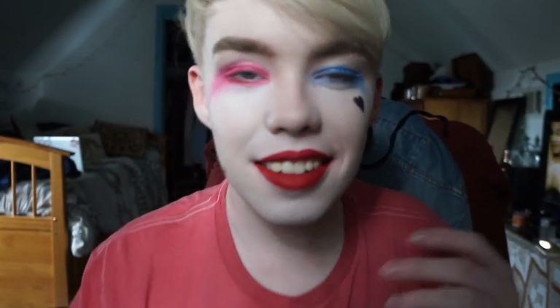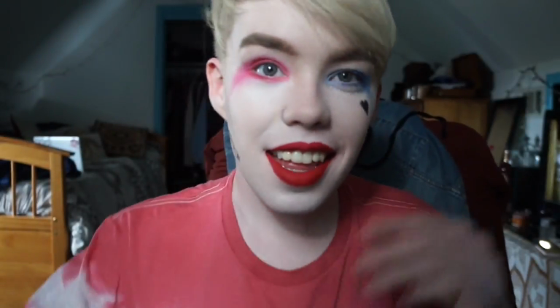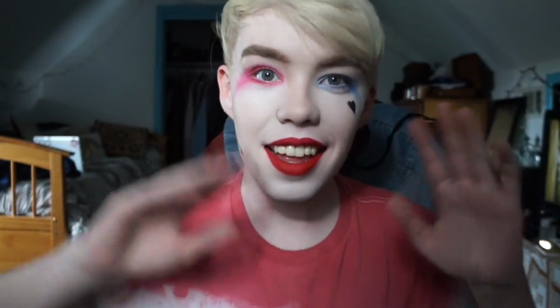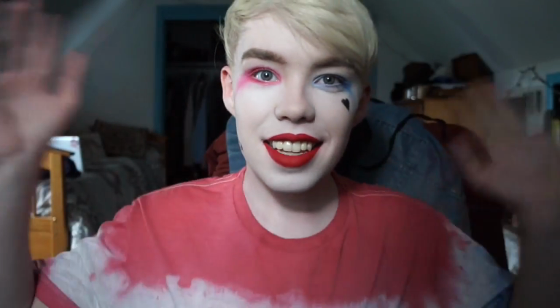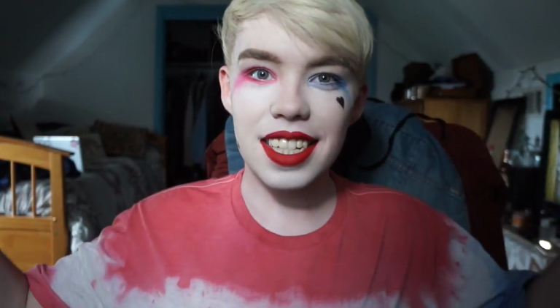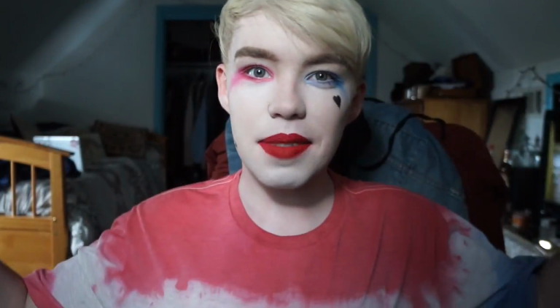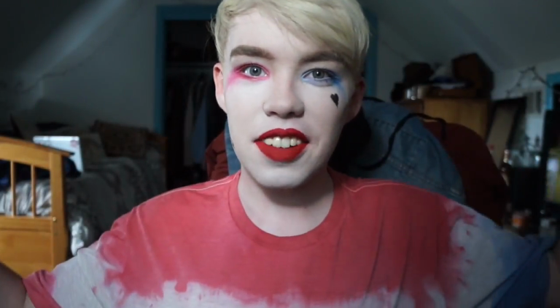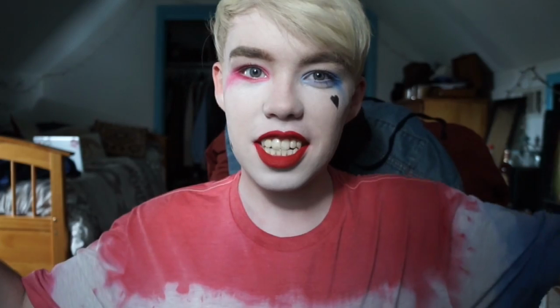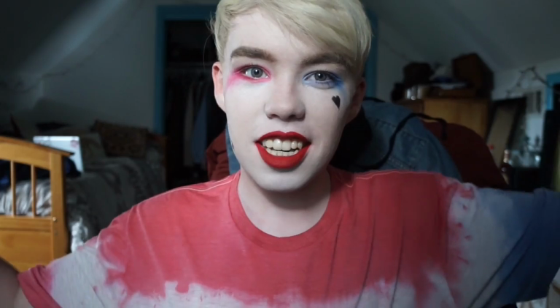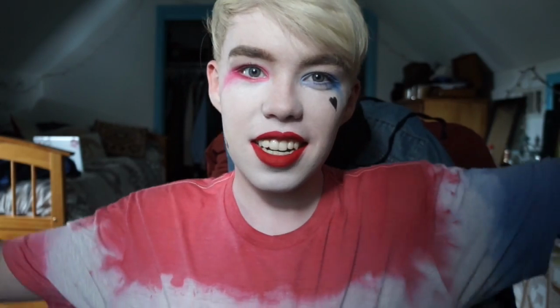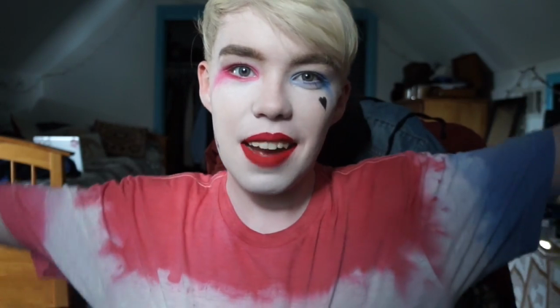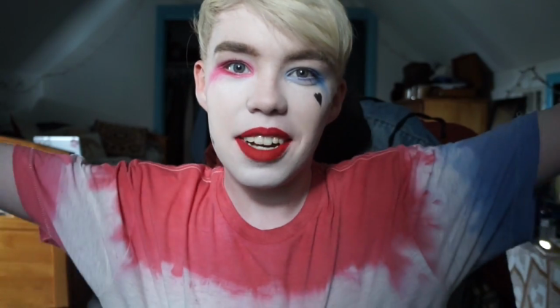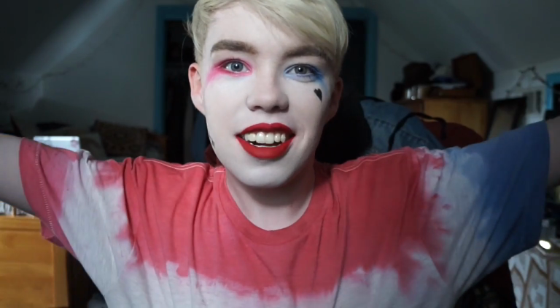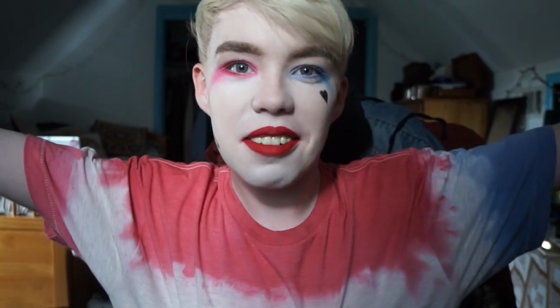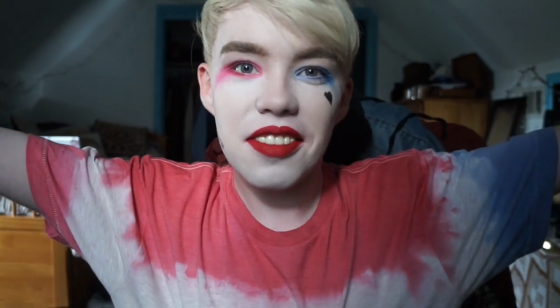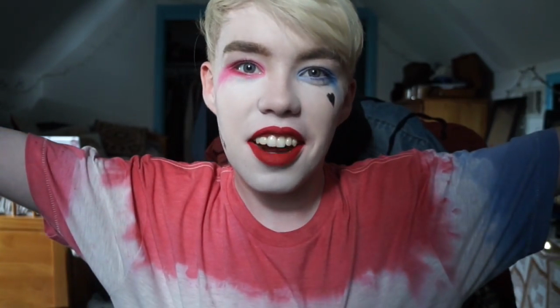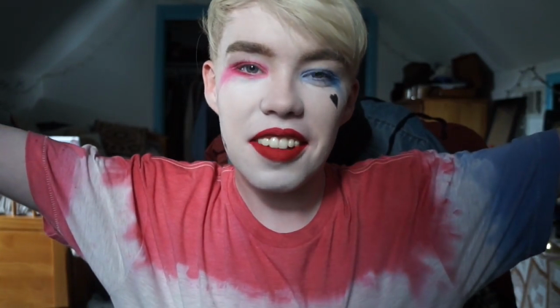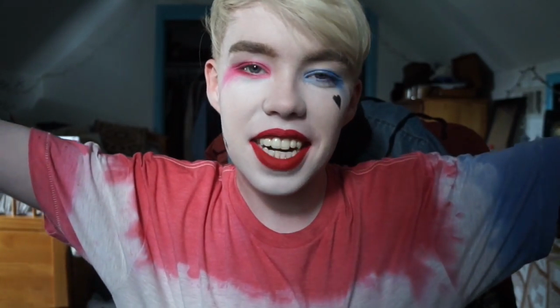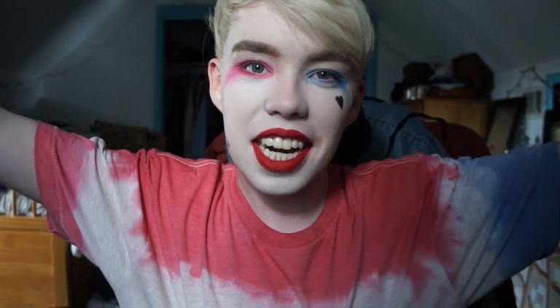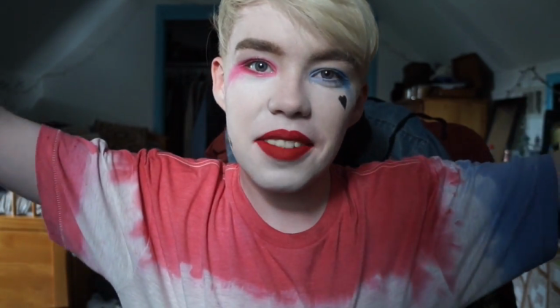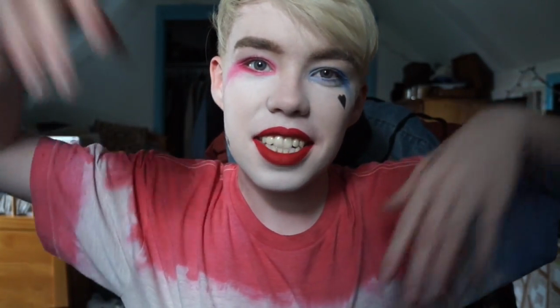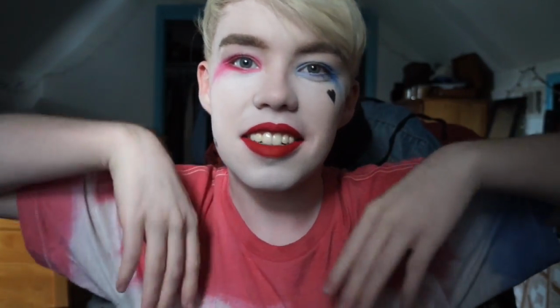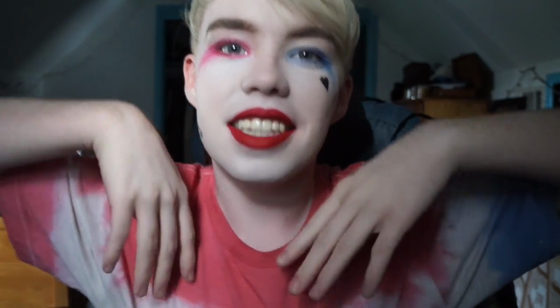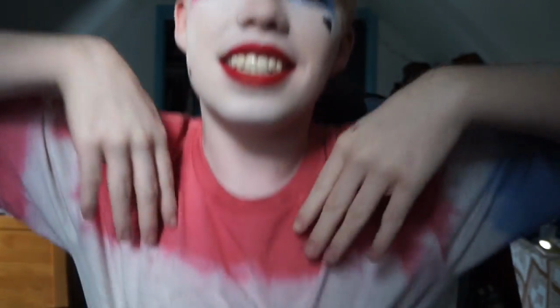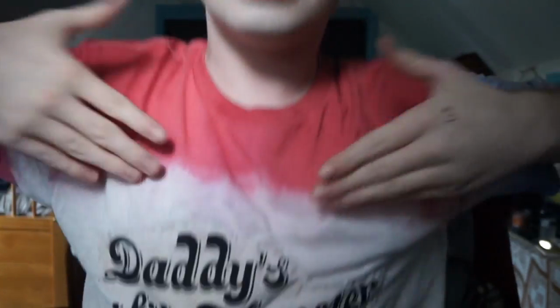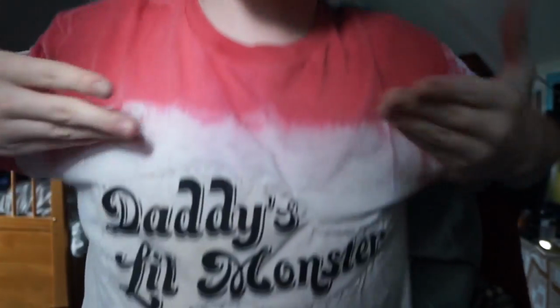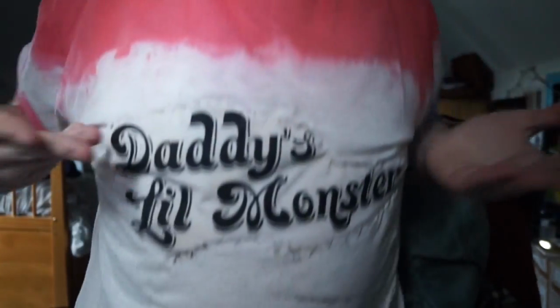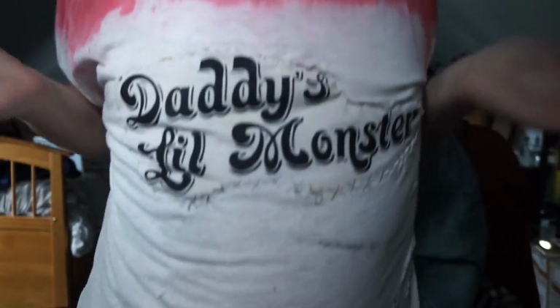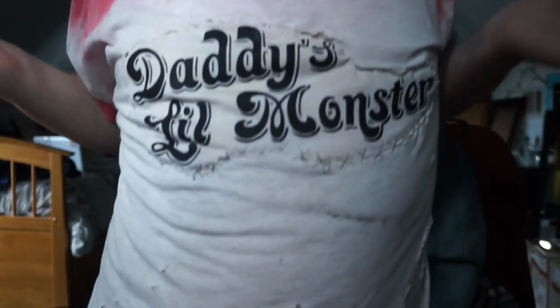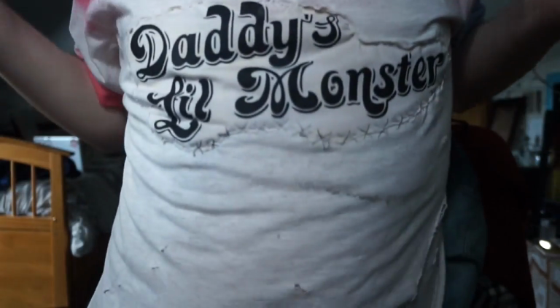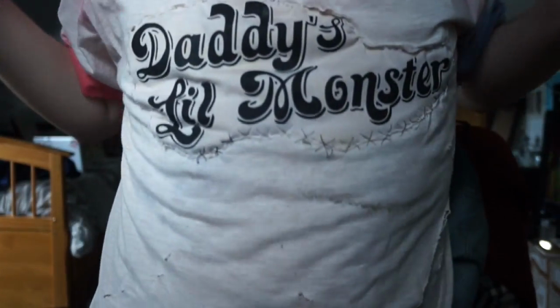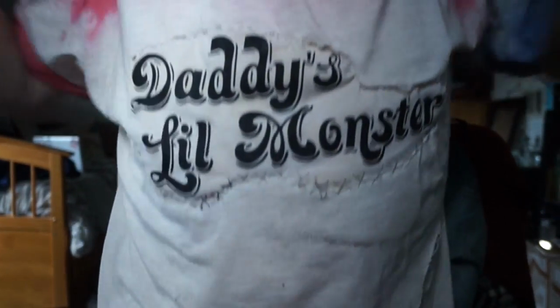So this is my finished look. I'm being Harley Quinn for Halloween. I hope you guys enjoyed this. I'm Dyas the little monster.